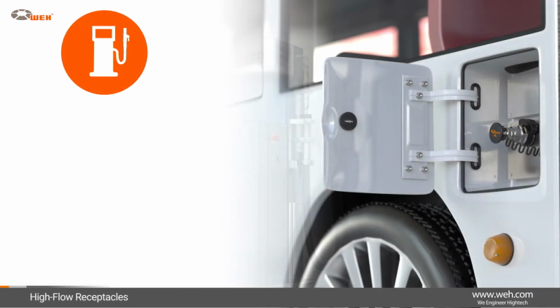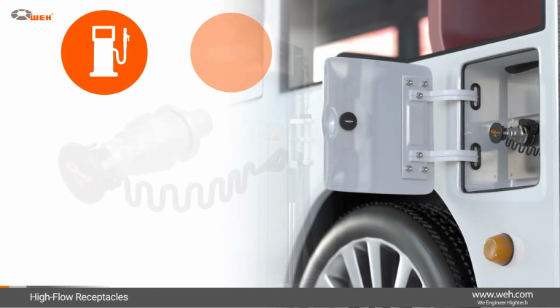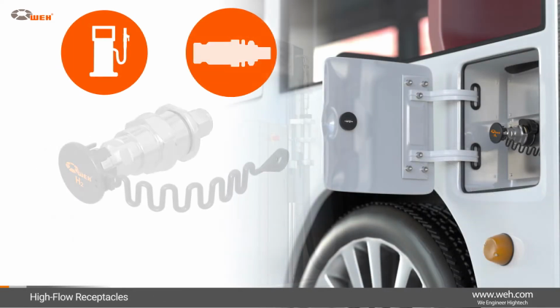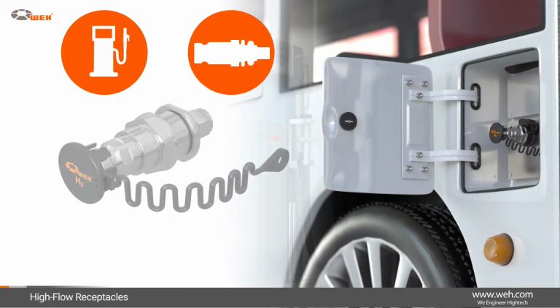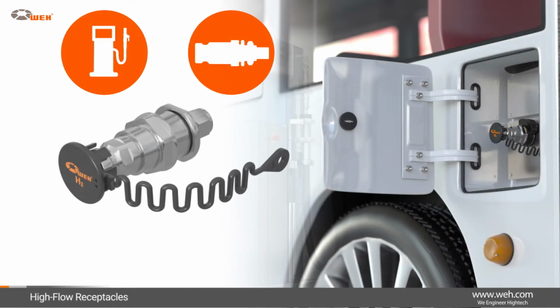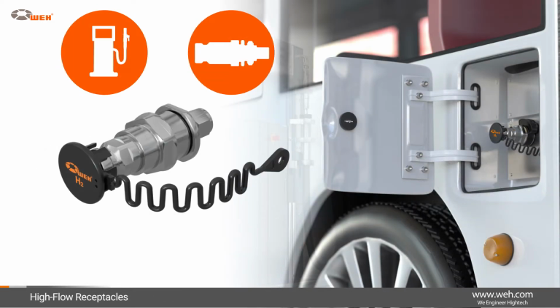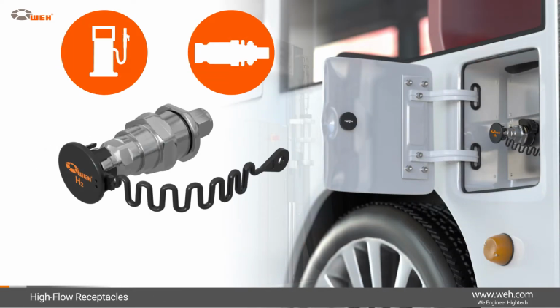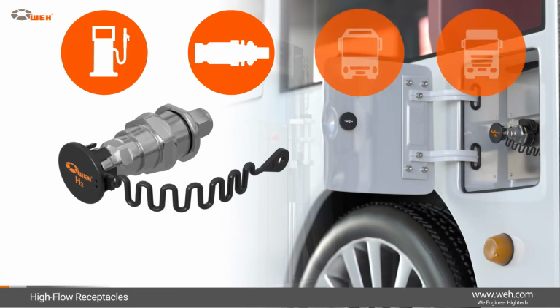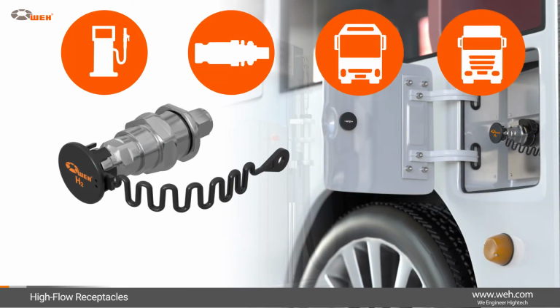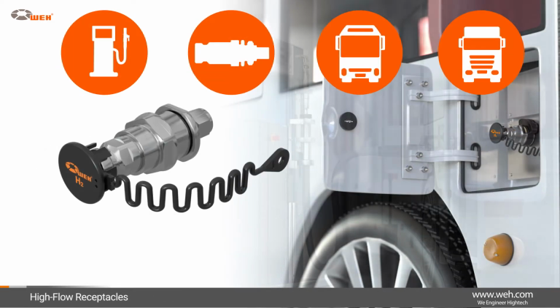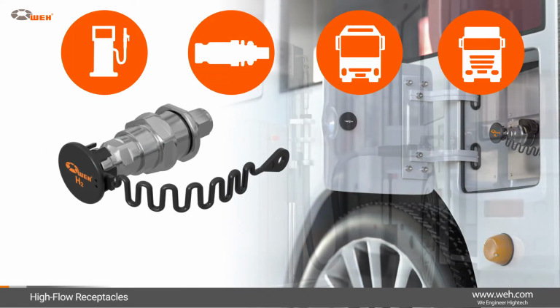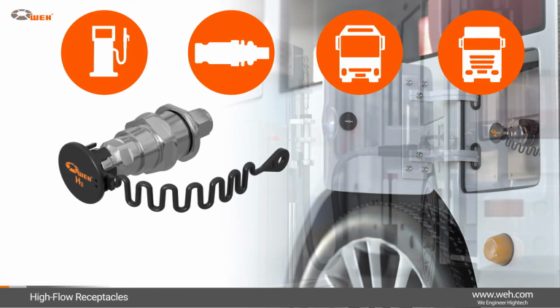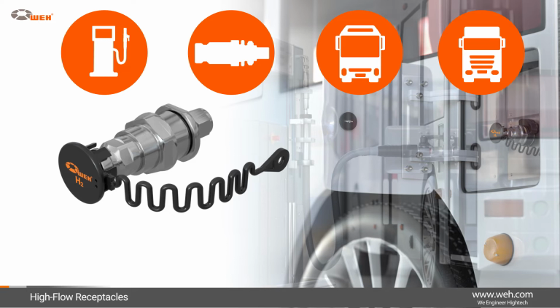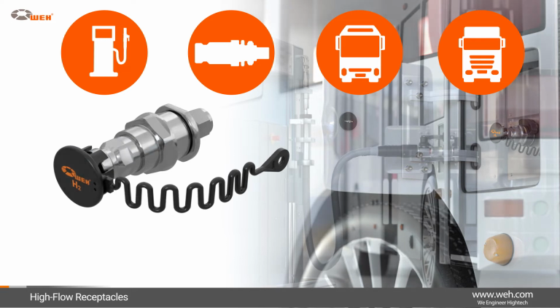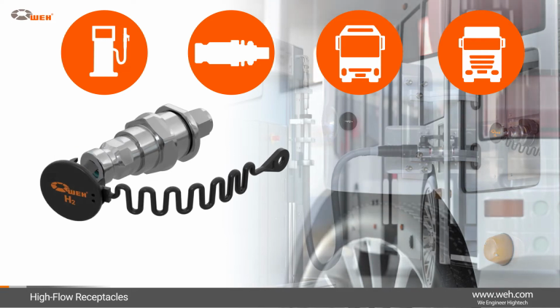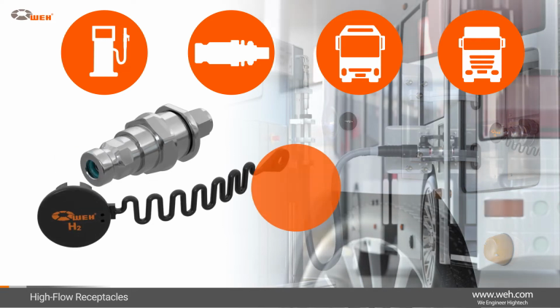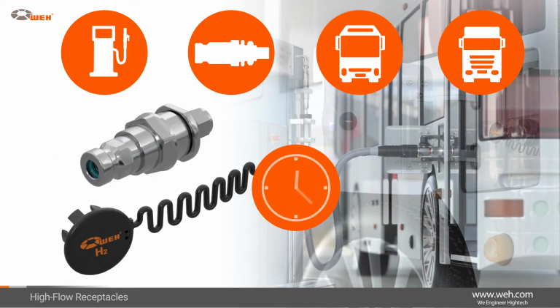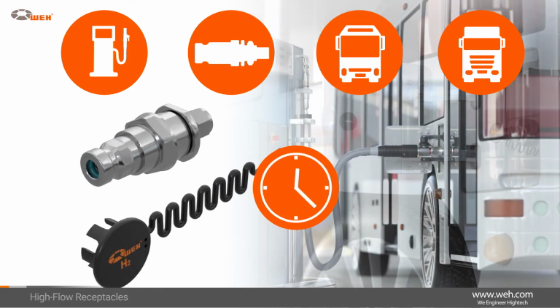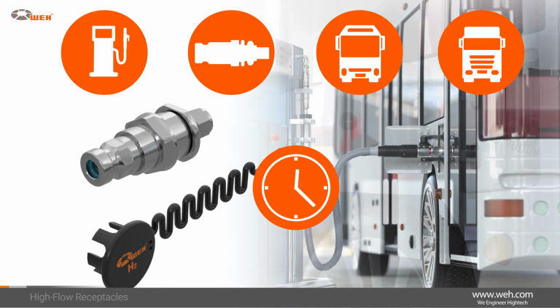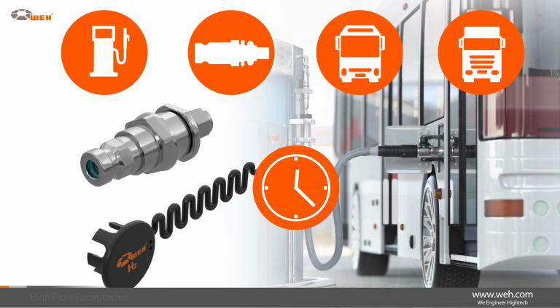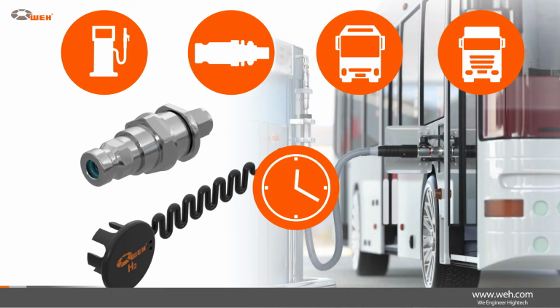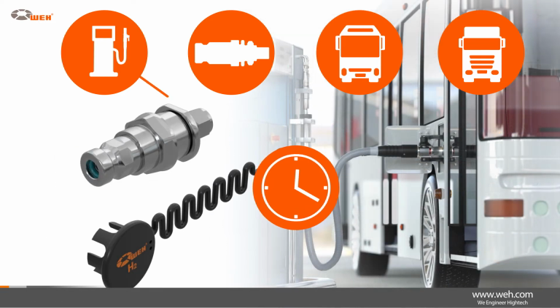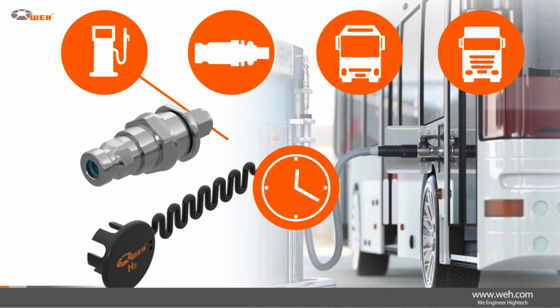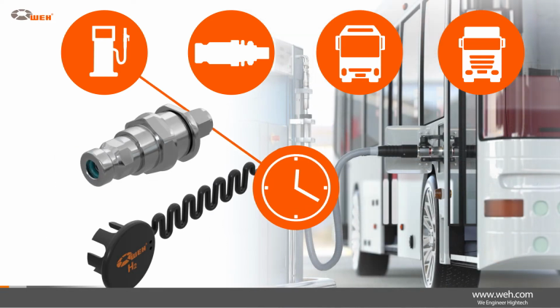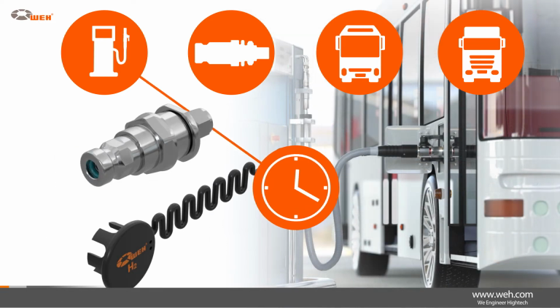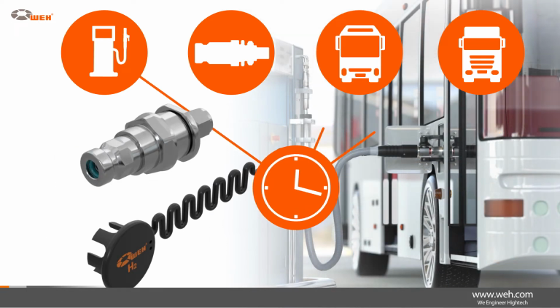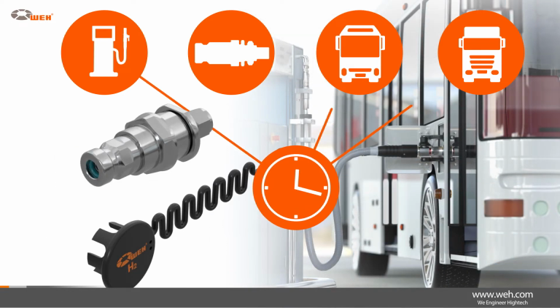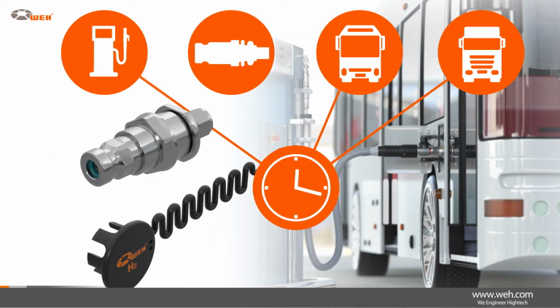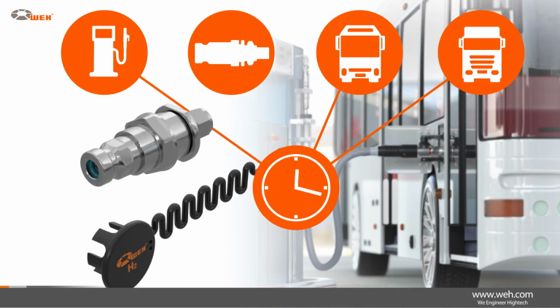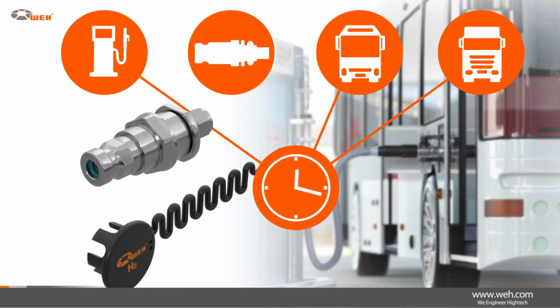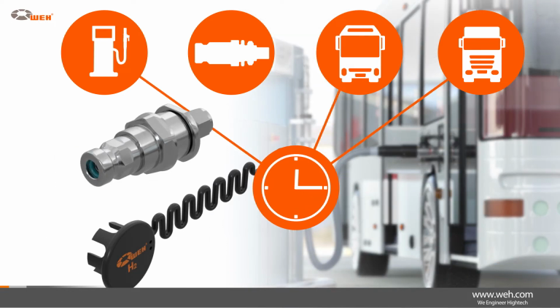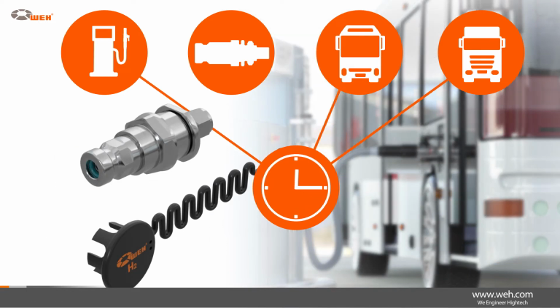Specially designed high-flow receptacles for installation onboard buses and trucks meet the demand for faster refueling.